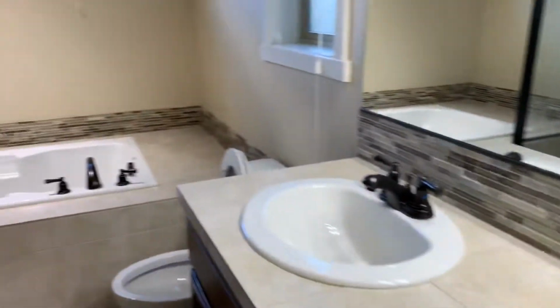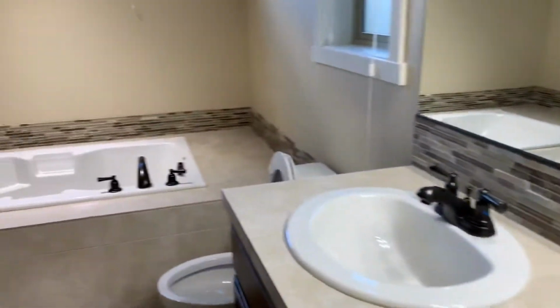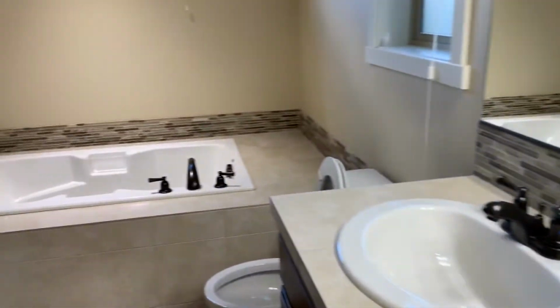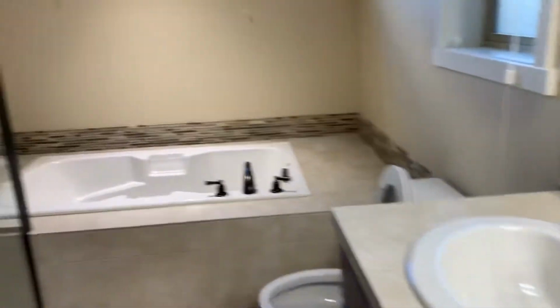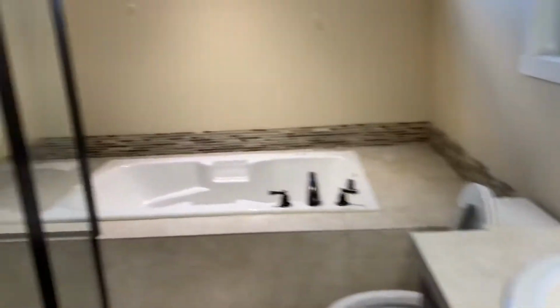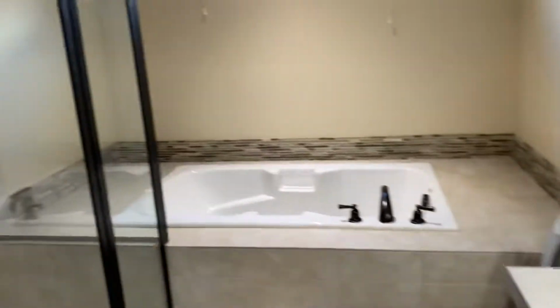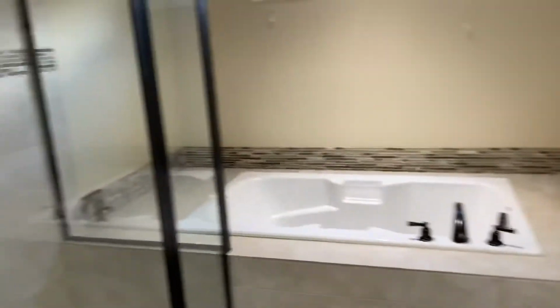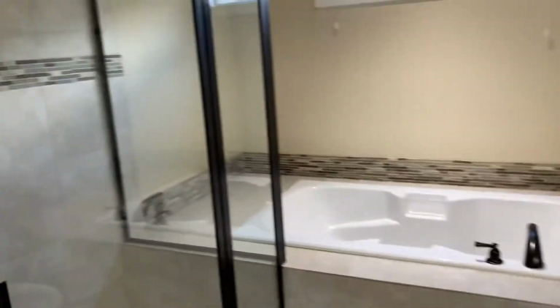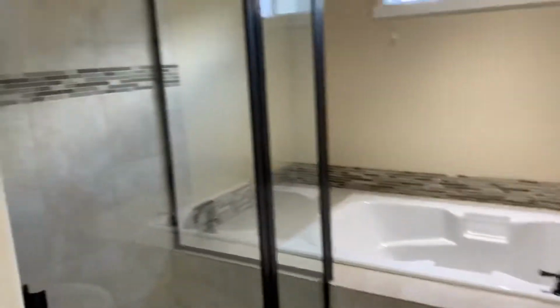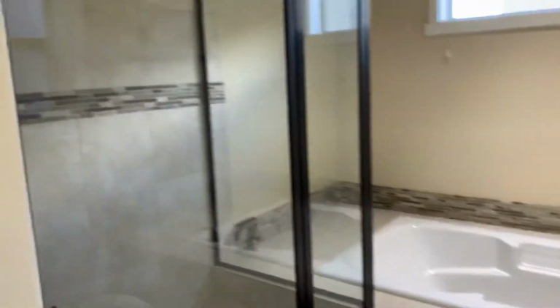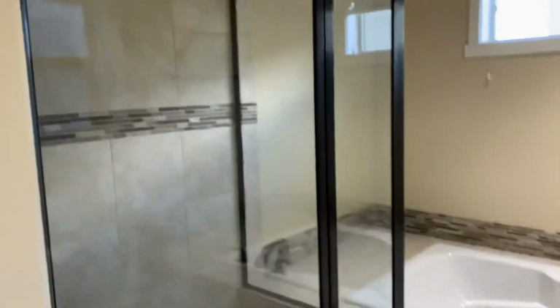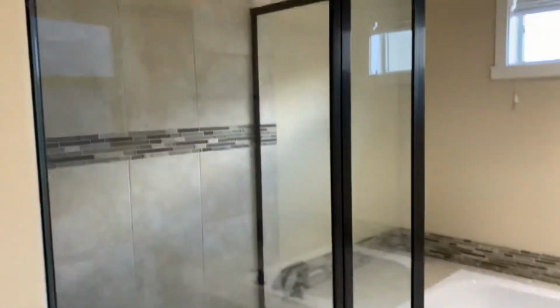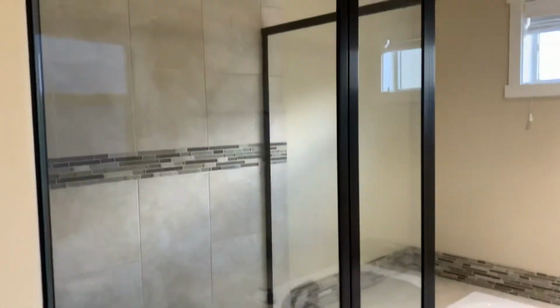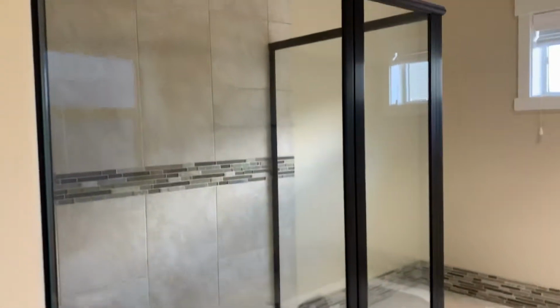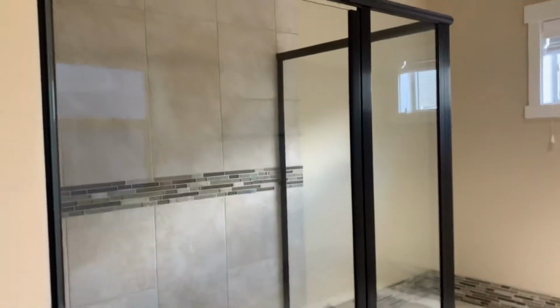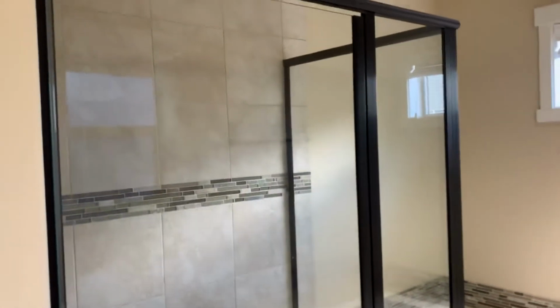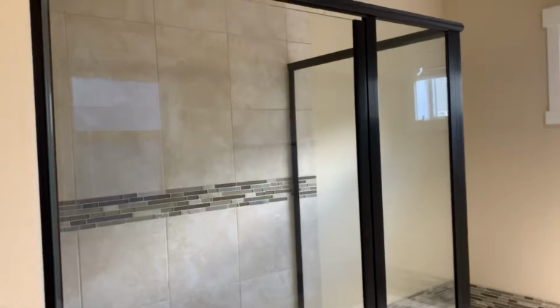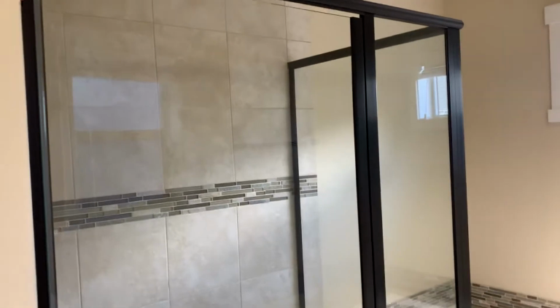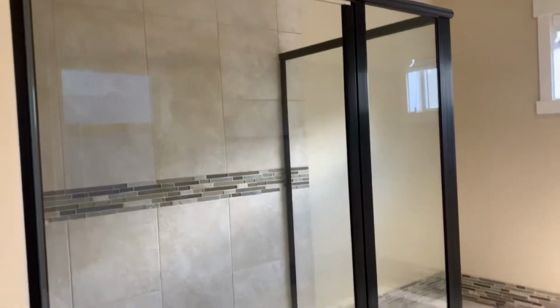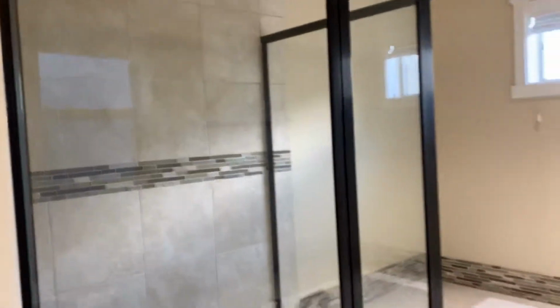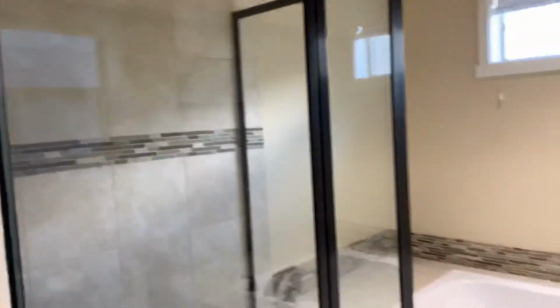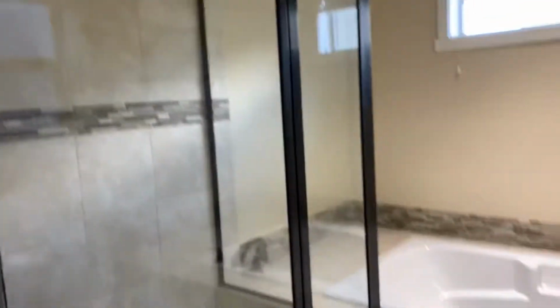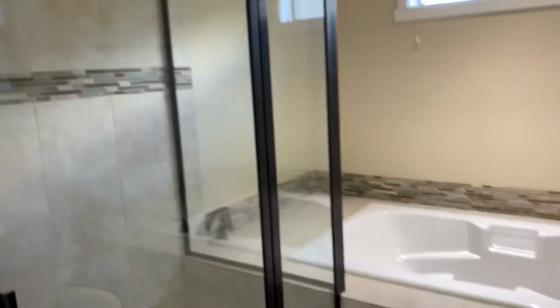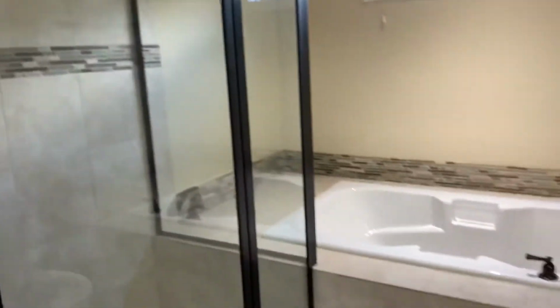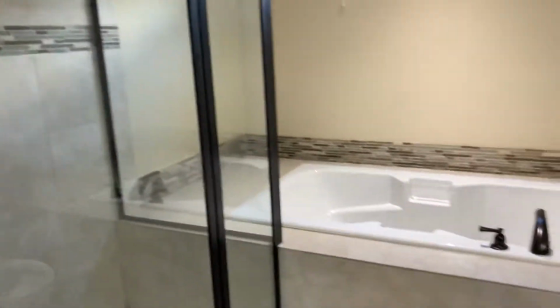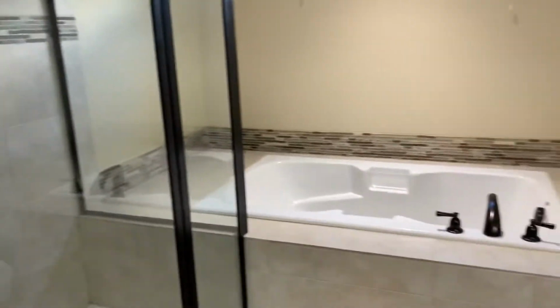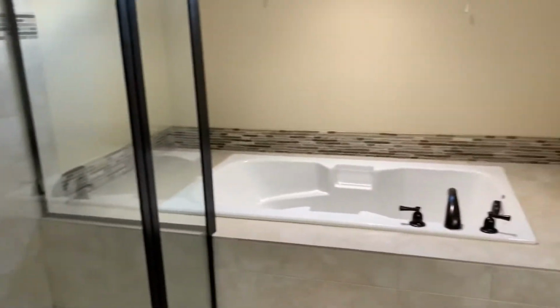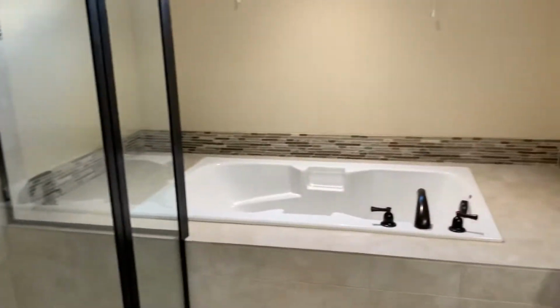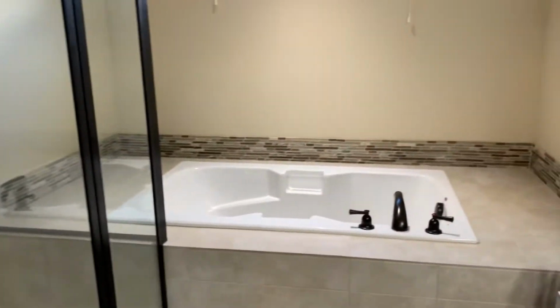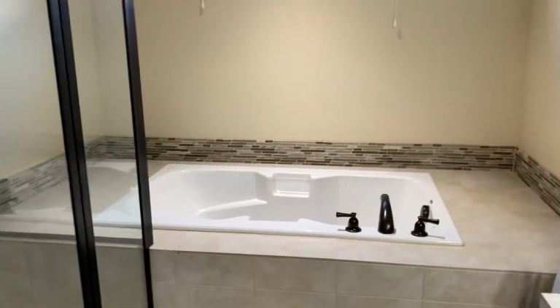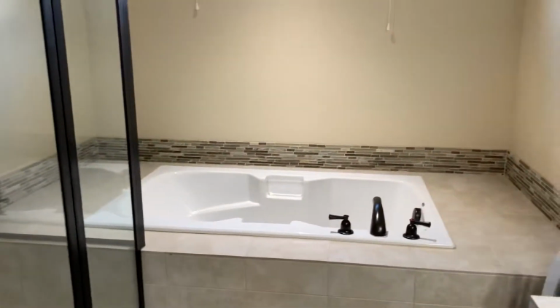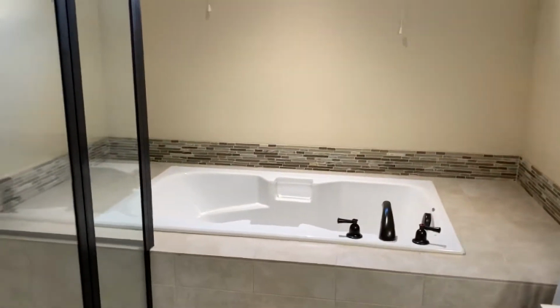Stand-up shower with the bathtub there — absolutely beautiful.